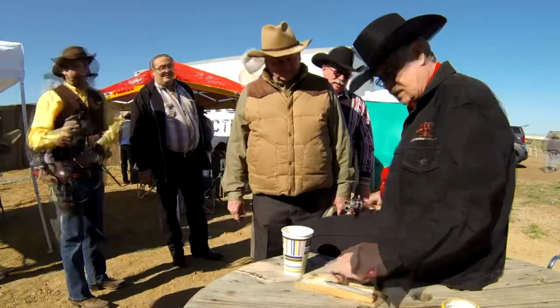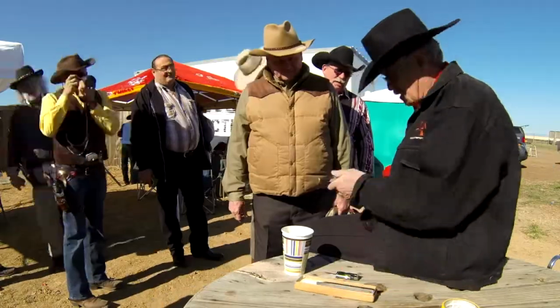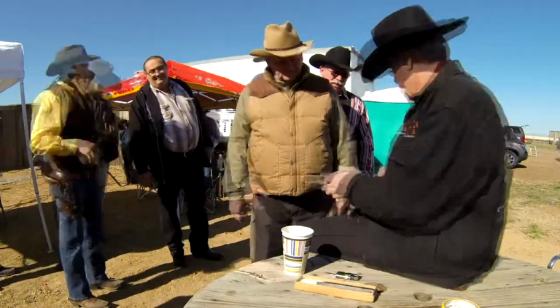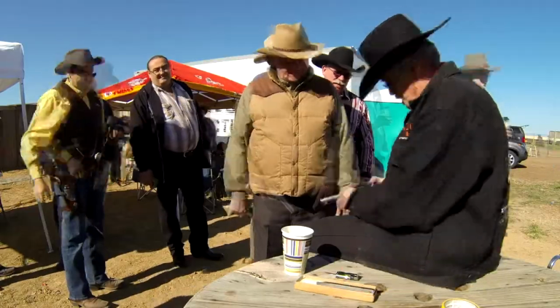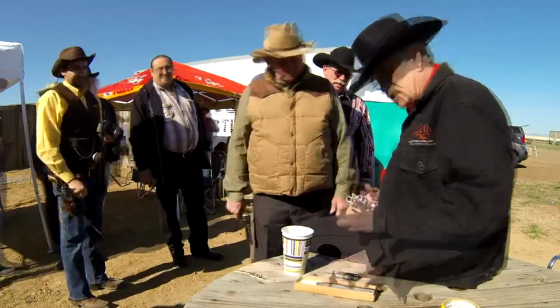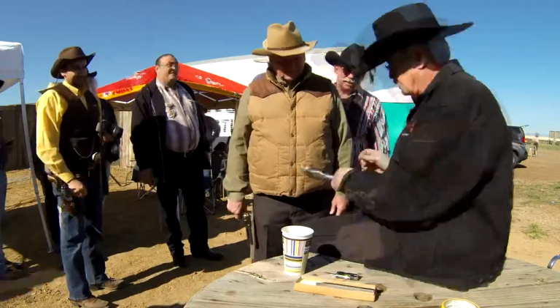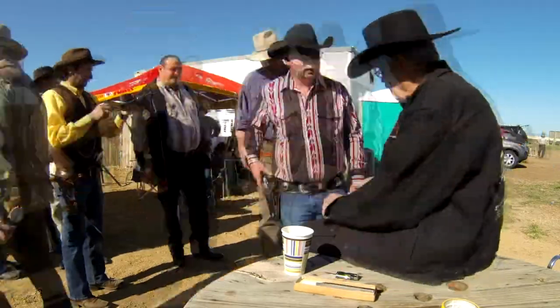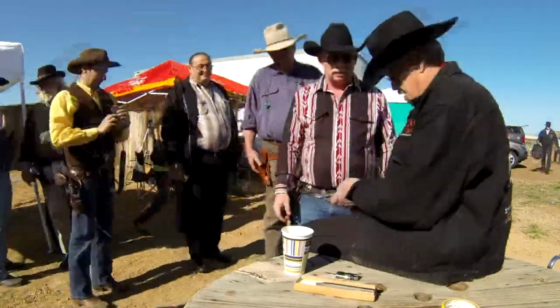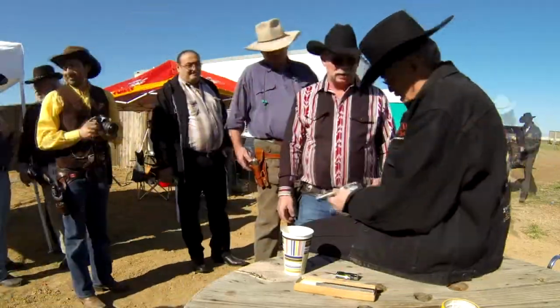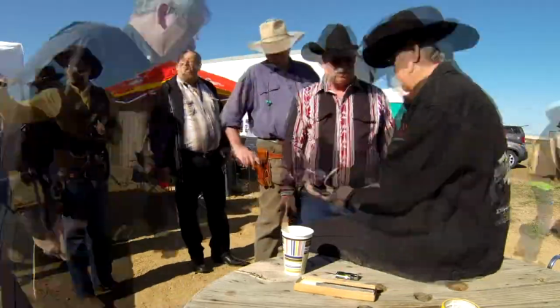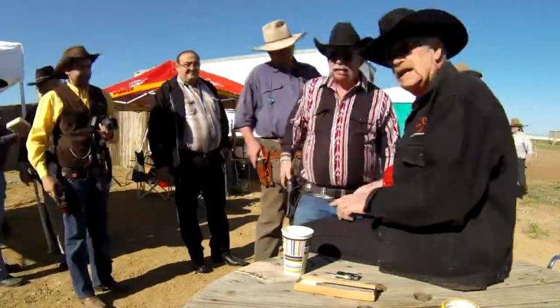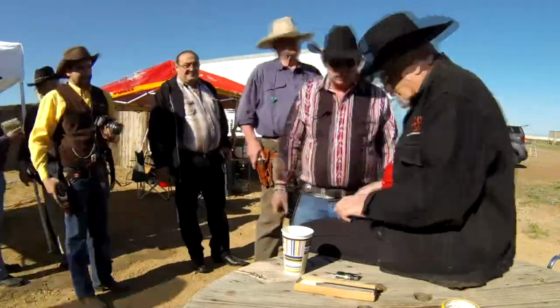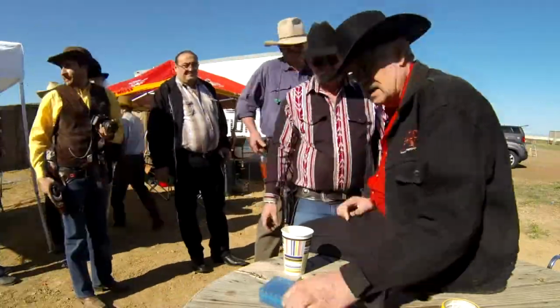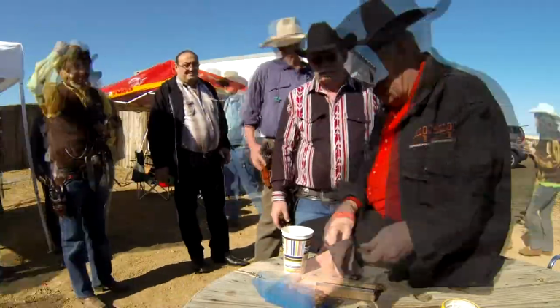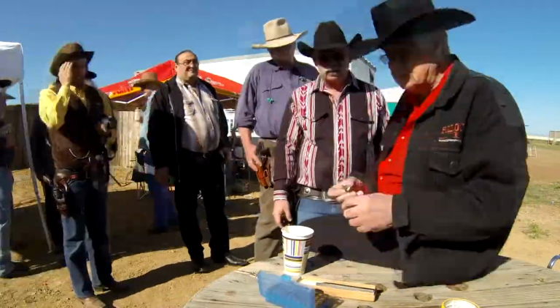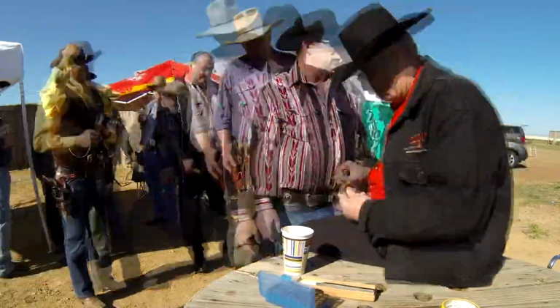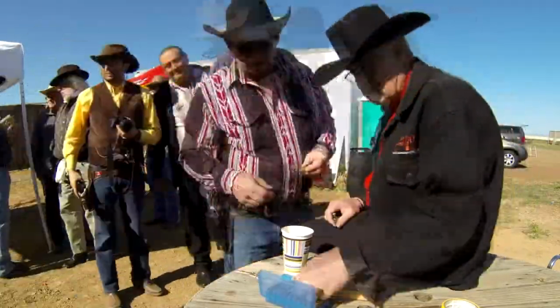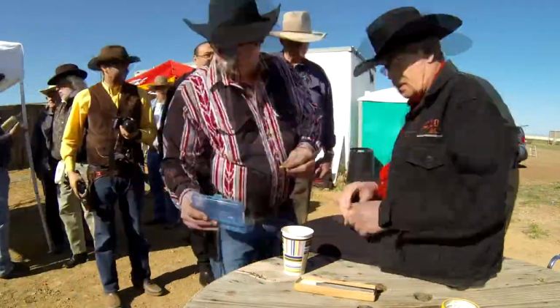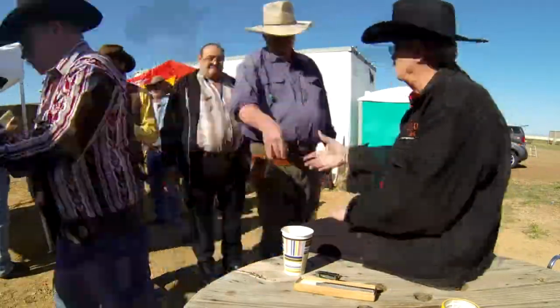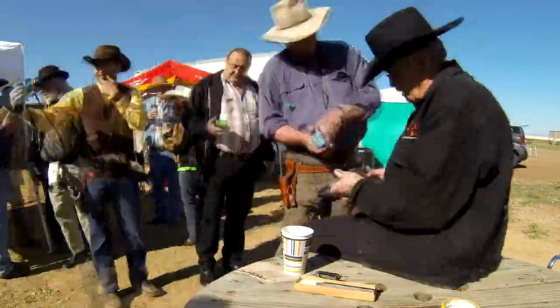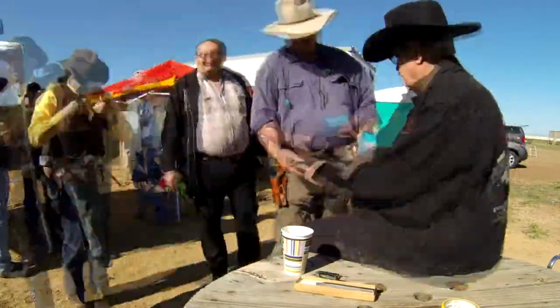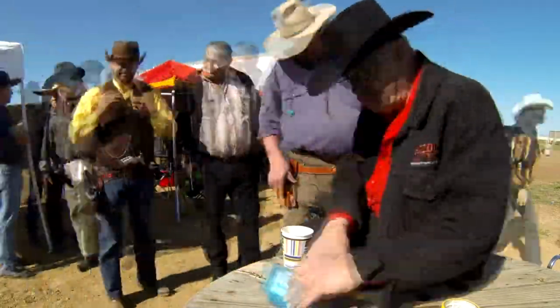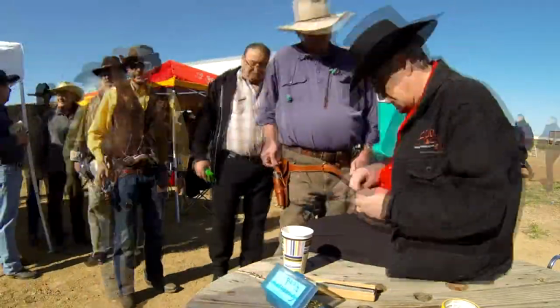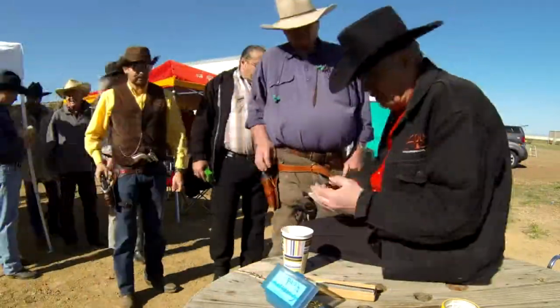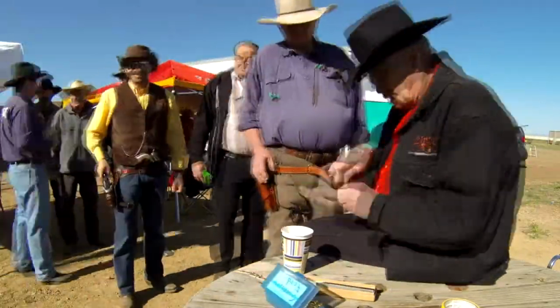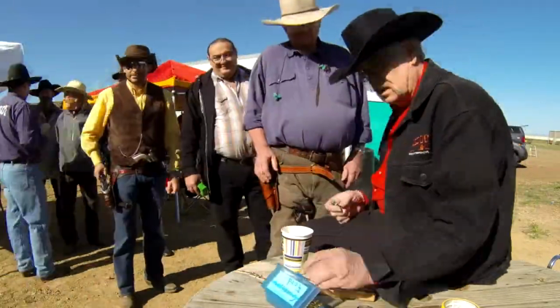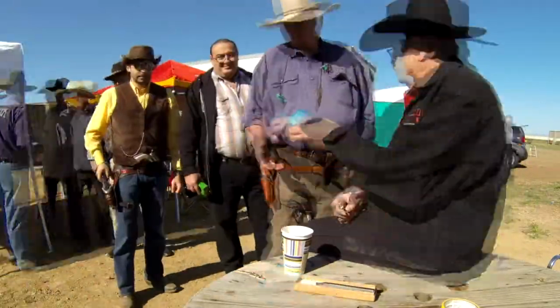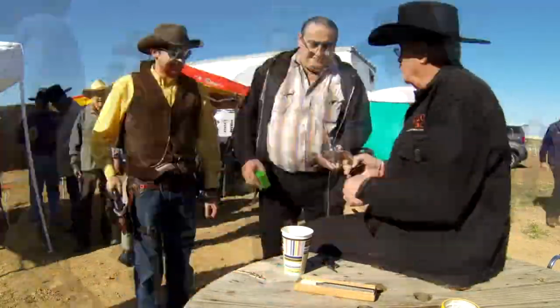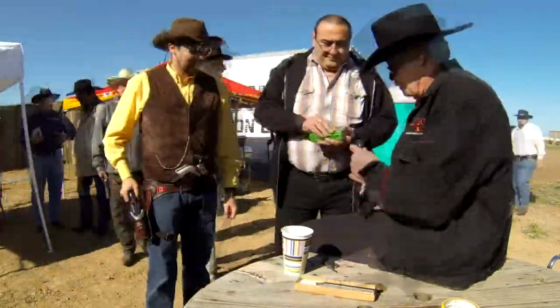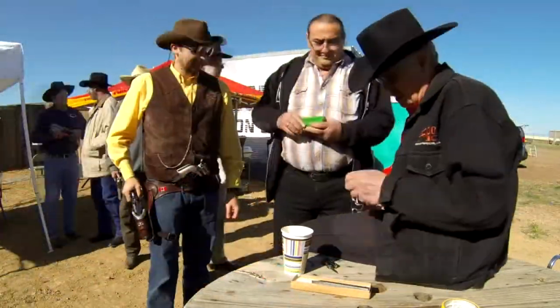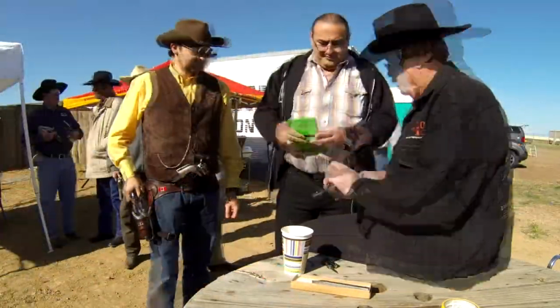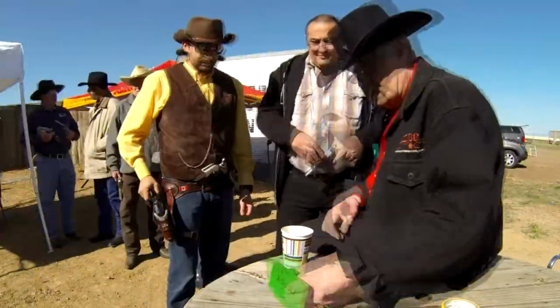Welcome to FastDraw 101. I'm Howard Darby and today we're taking a look at FastDraw ammo and gun checks.